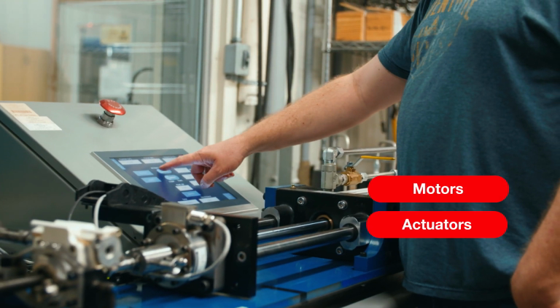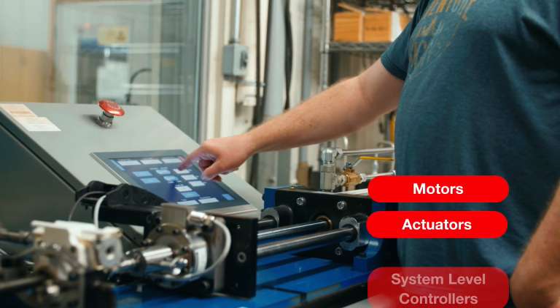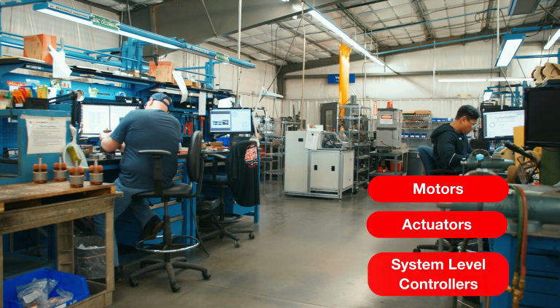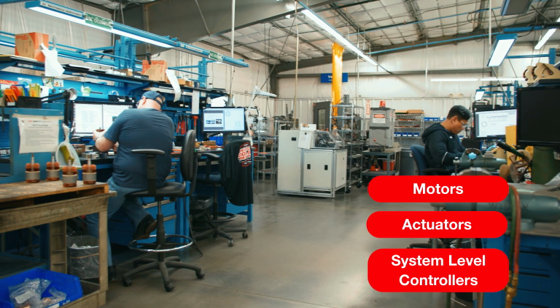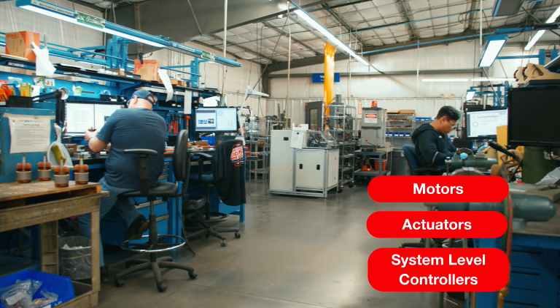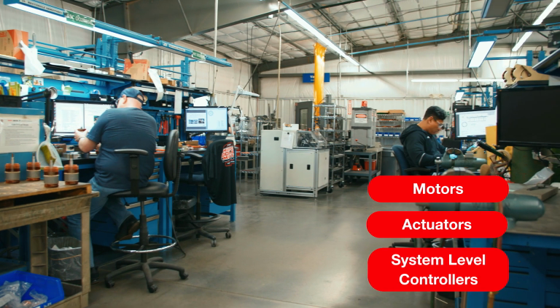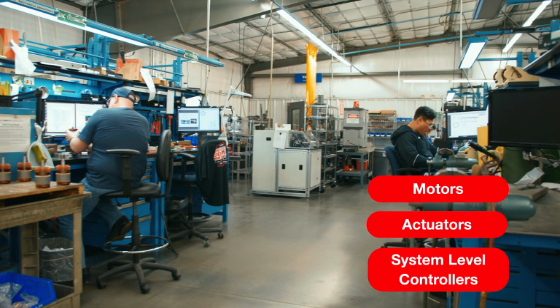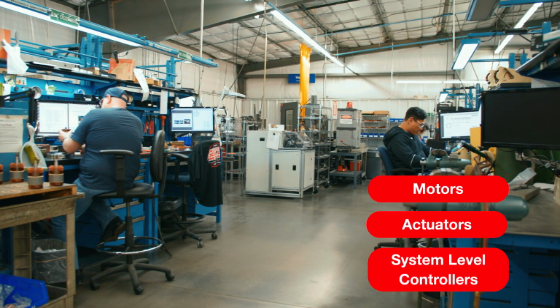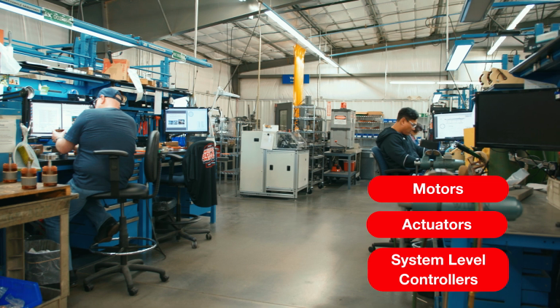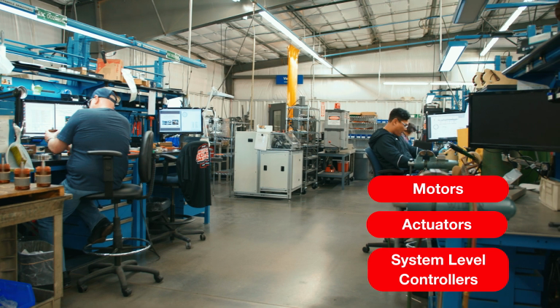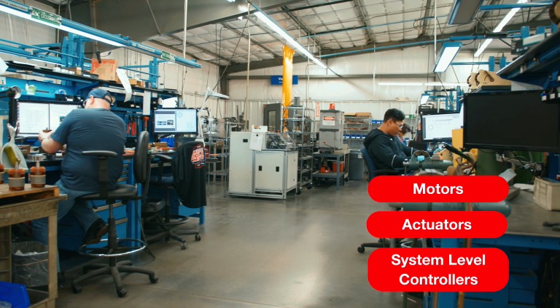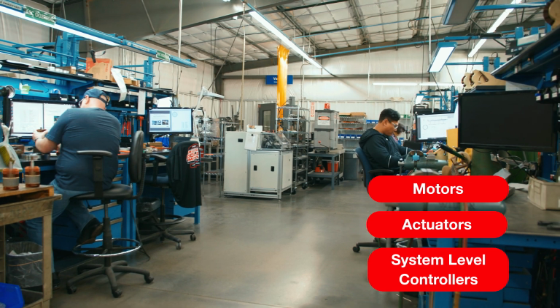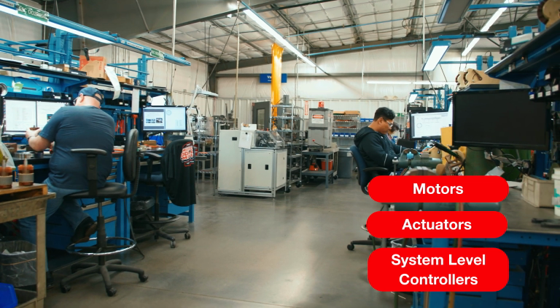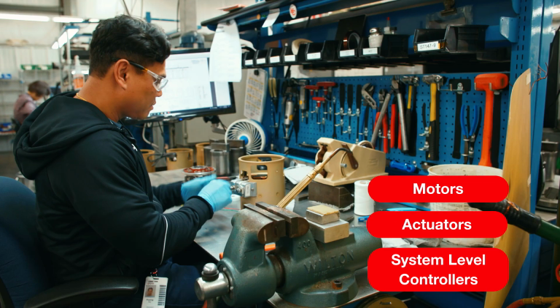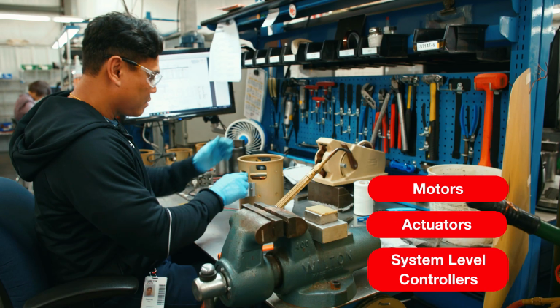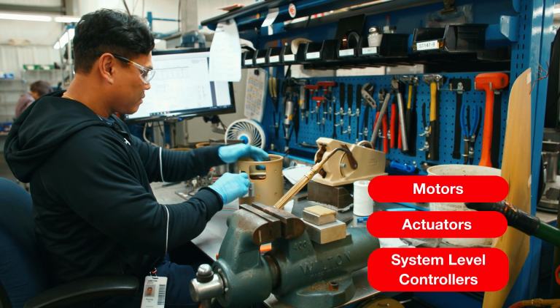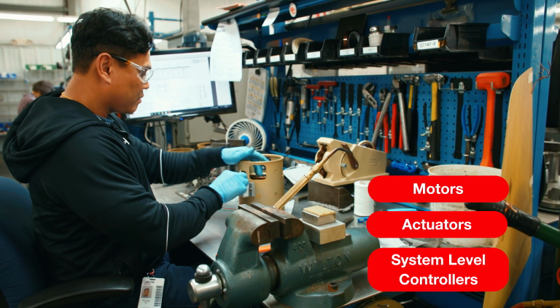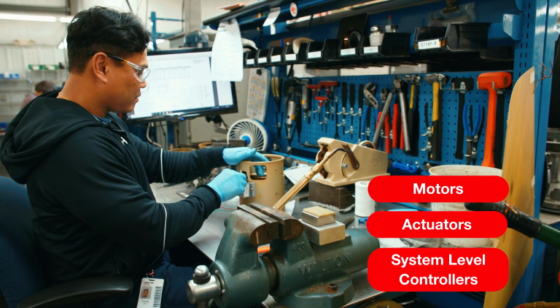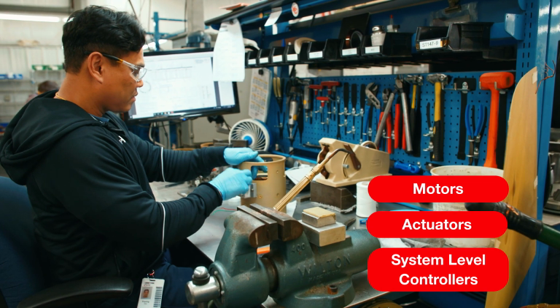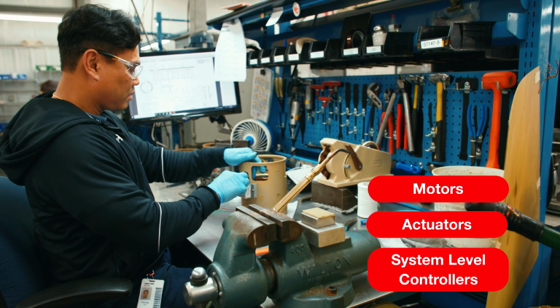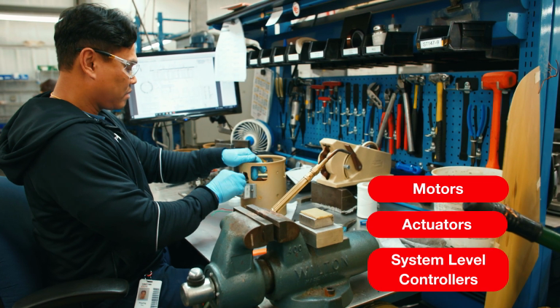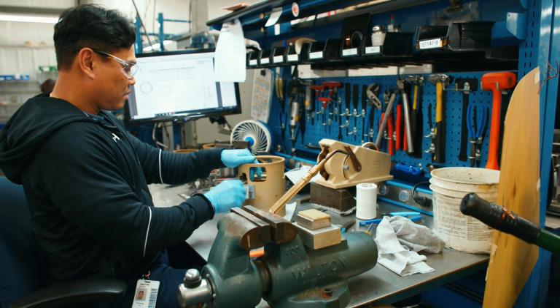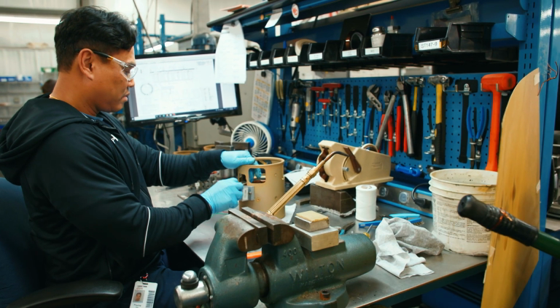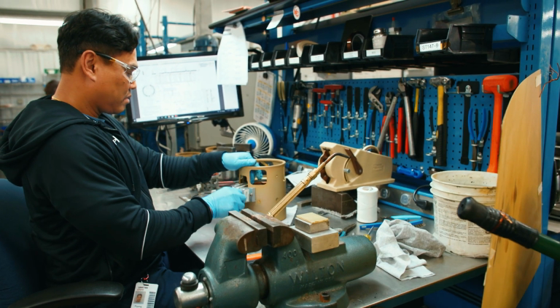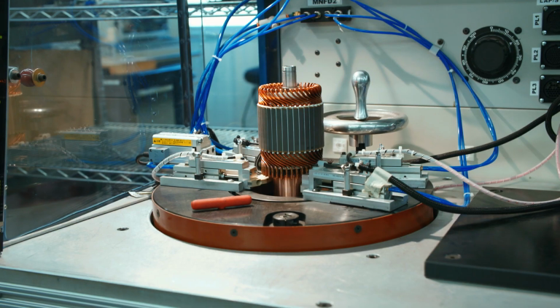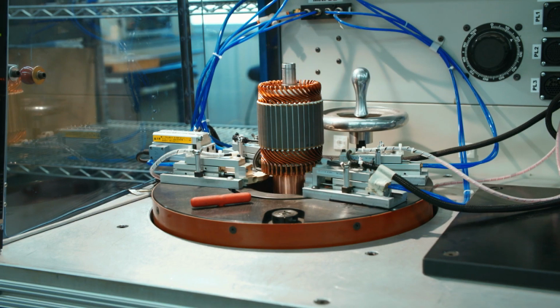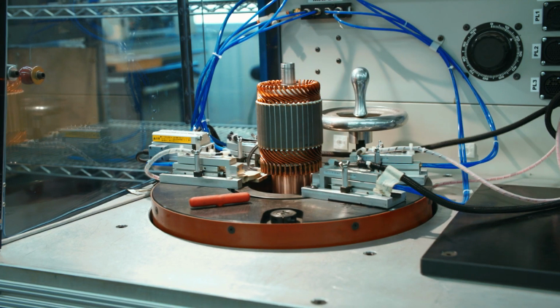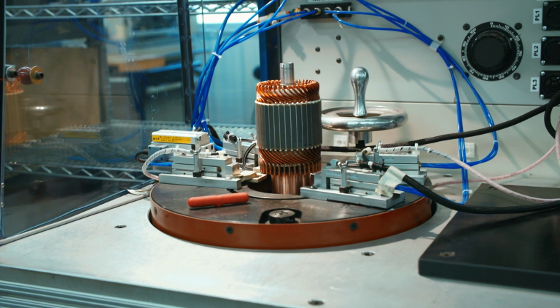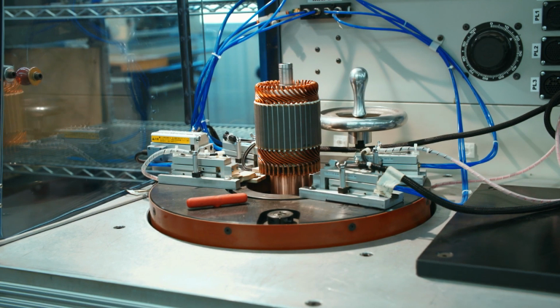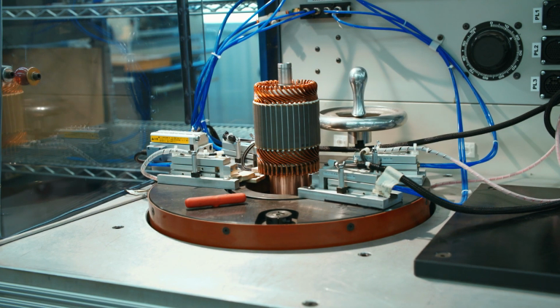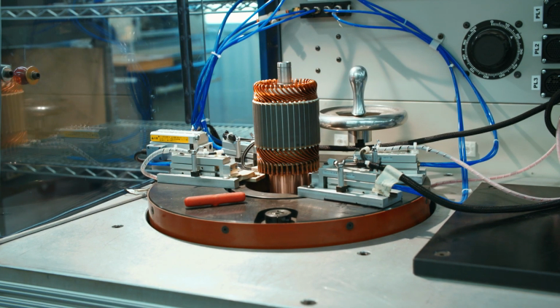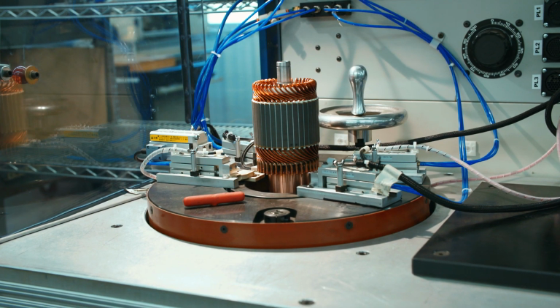Our experienced engineers can design a complete system for your aircraft, including motors, actuators, and system level controllers with precise closed-loop motion control.